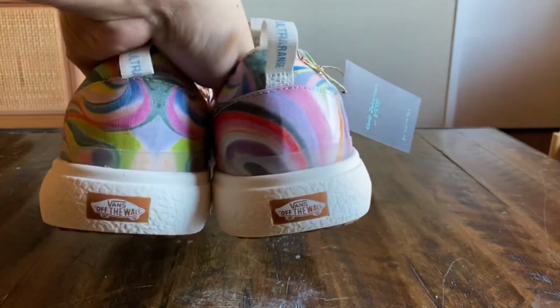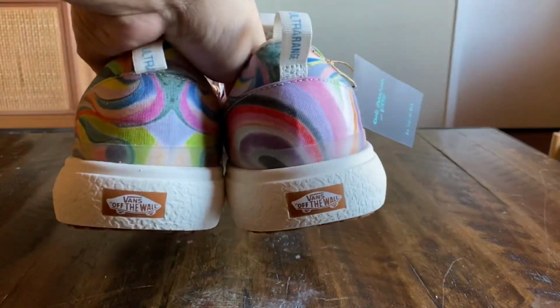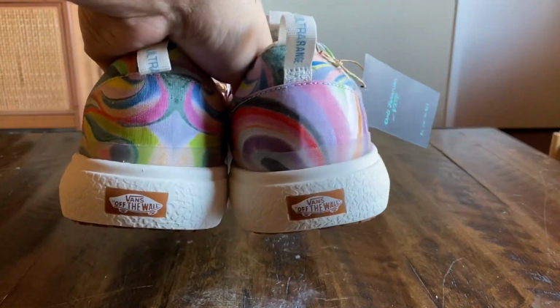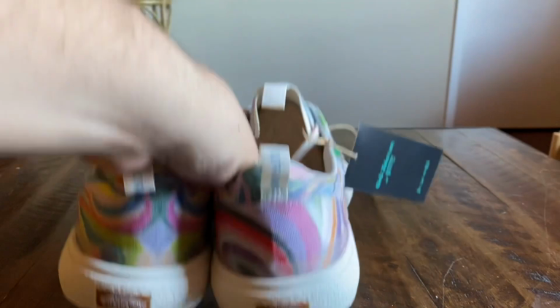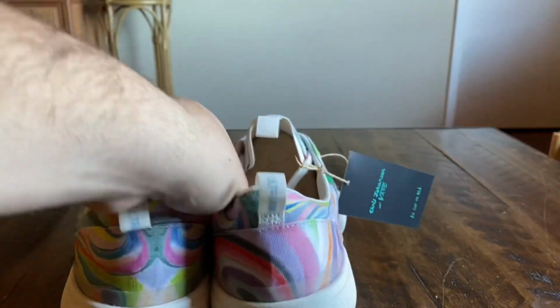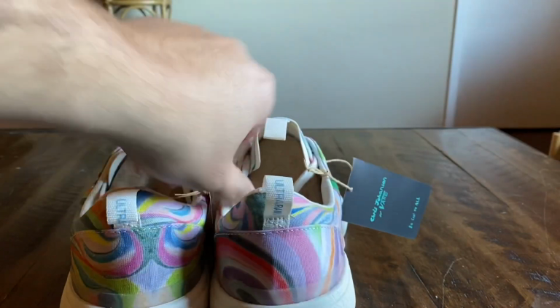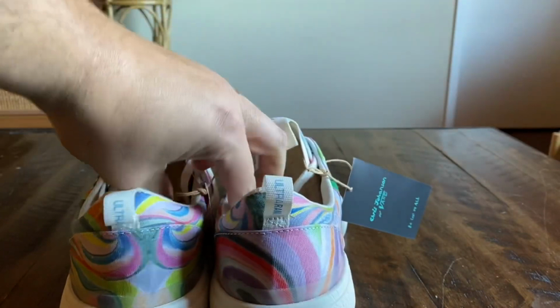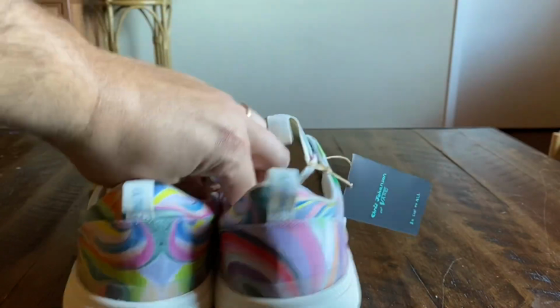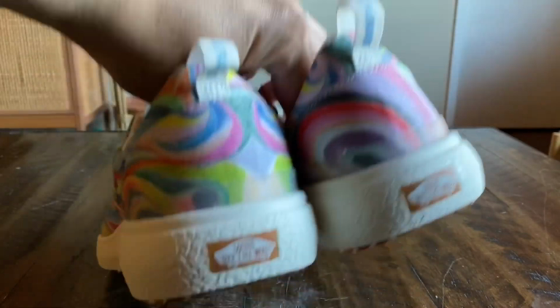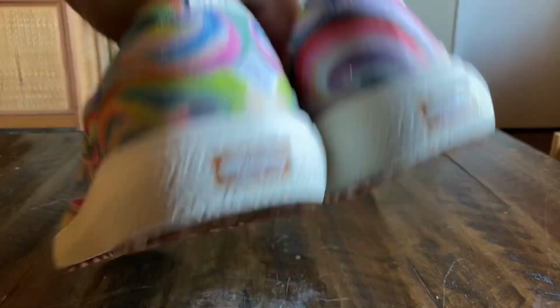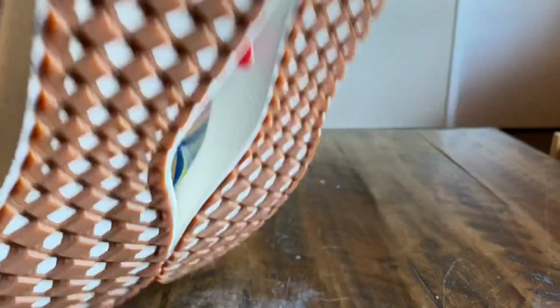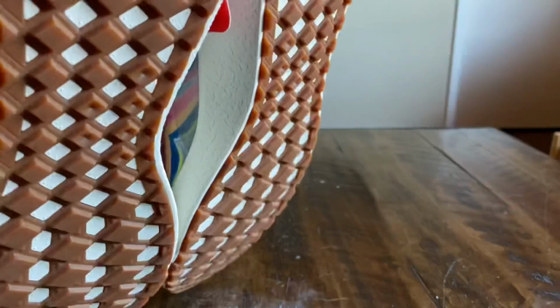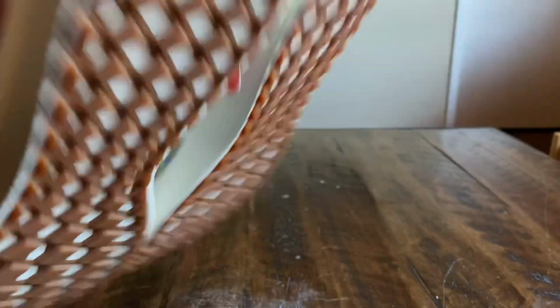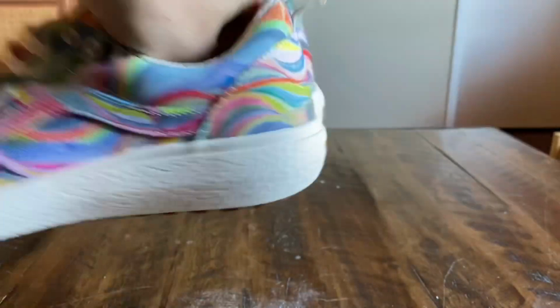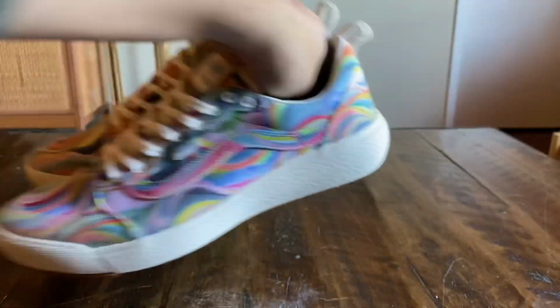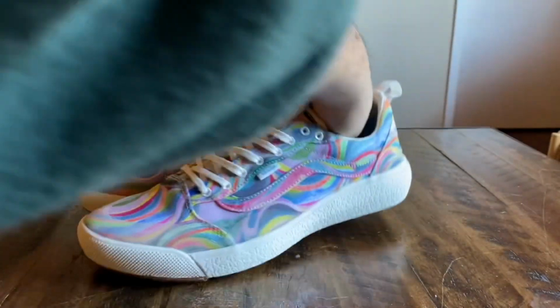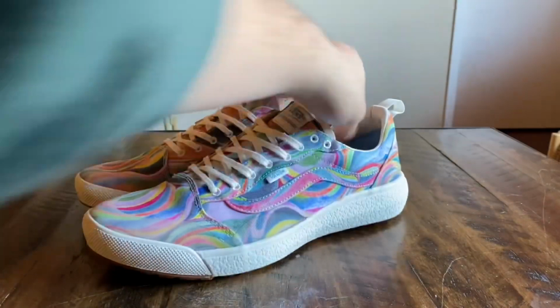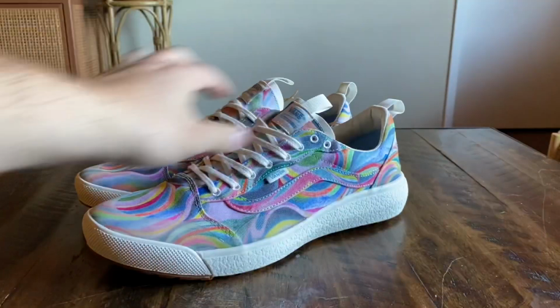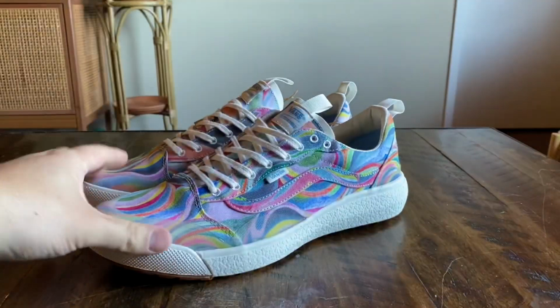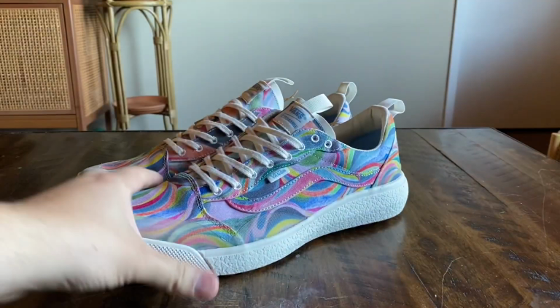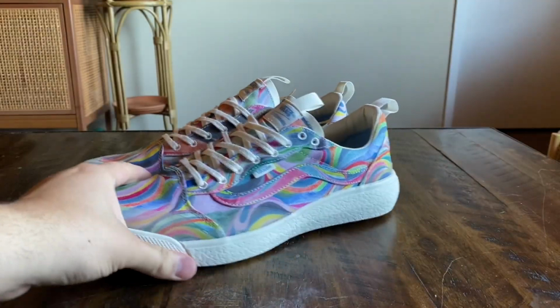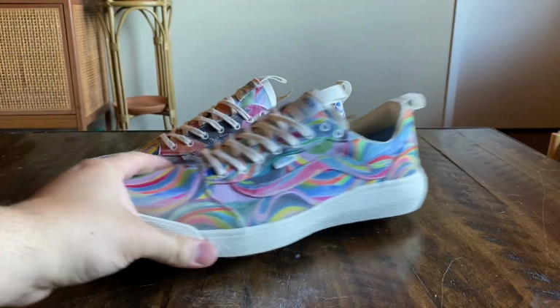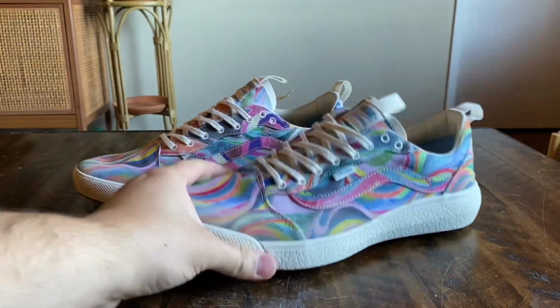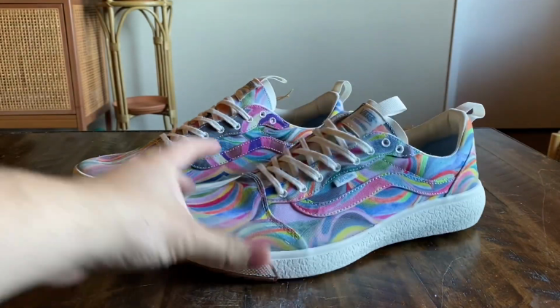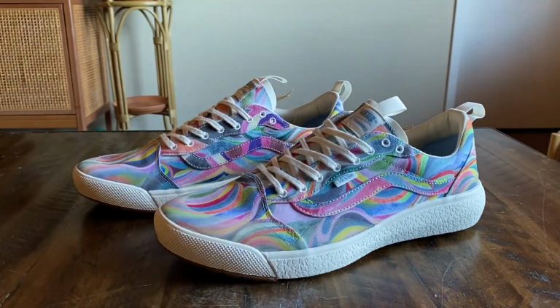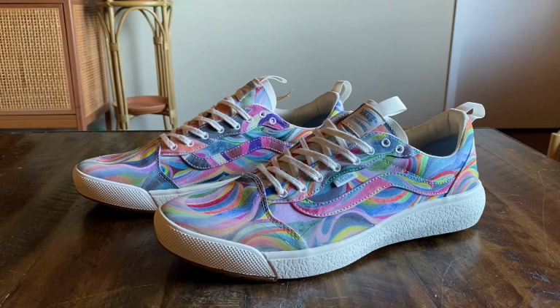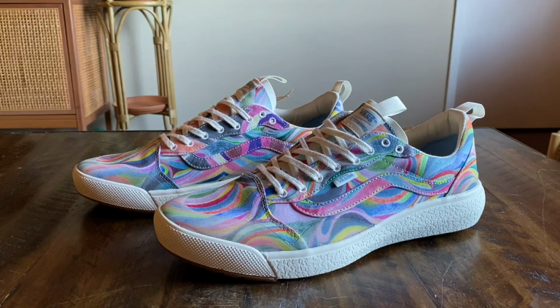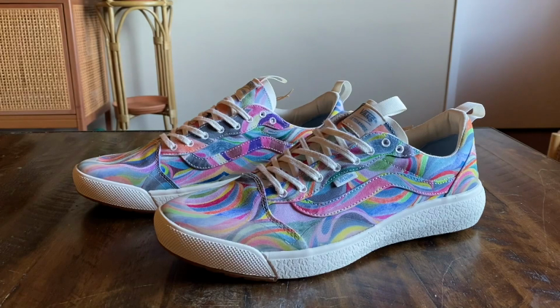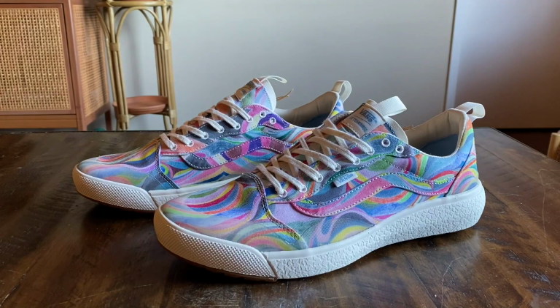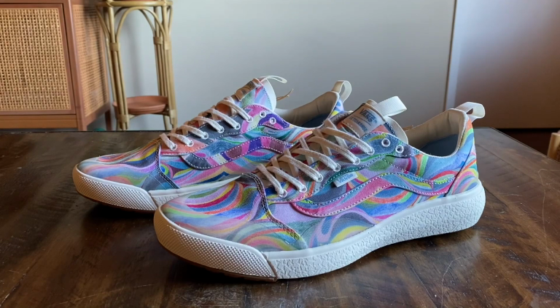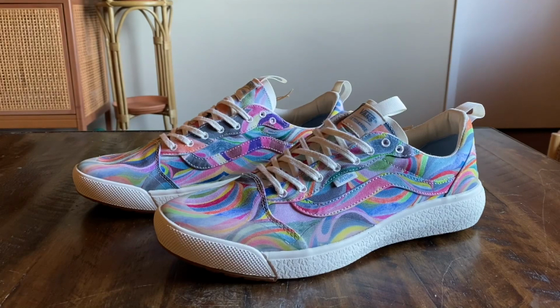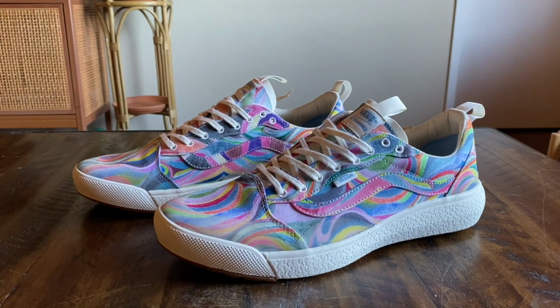Hopefully I can find those slip-ons so I can give you guys a review on those. But yeah, that's pretty much it — hope you guys enjoy the review. Be sure to stay tuned for the on-feet.